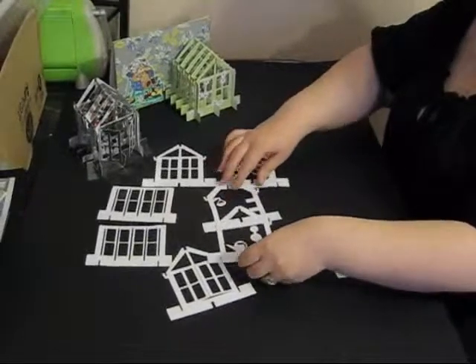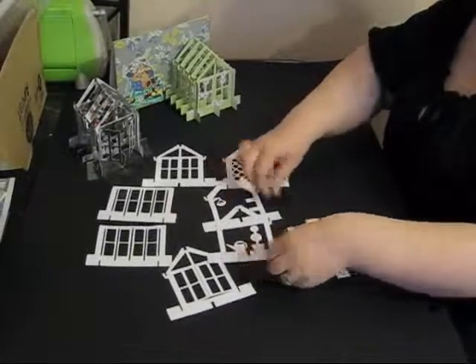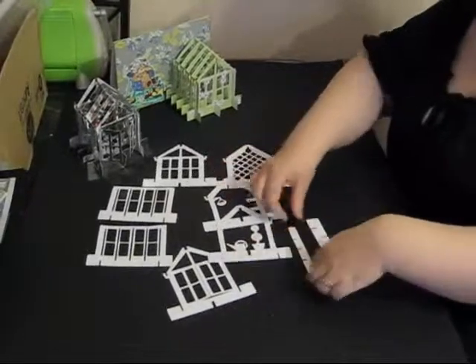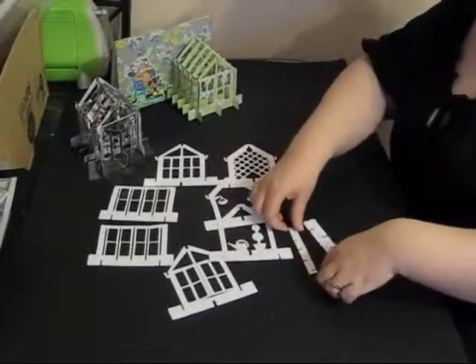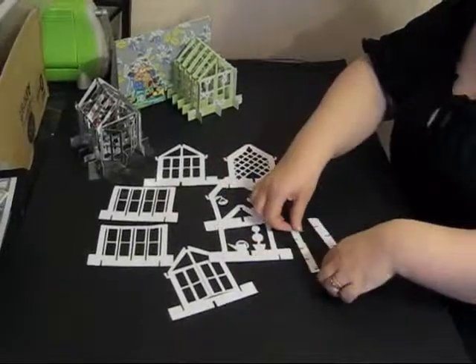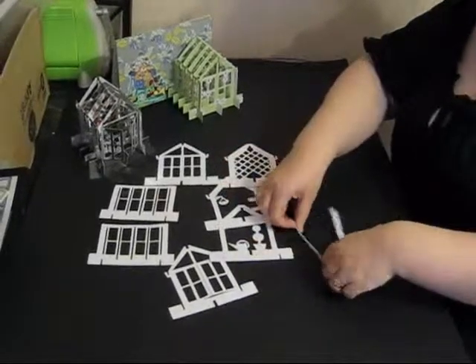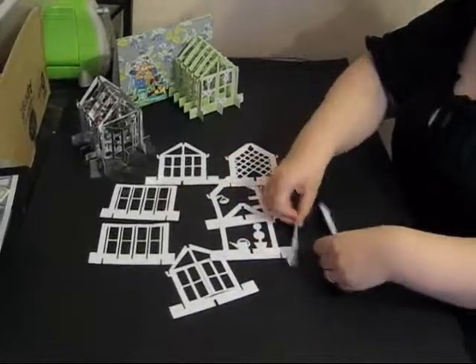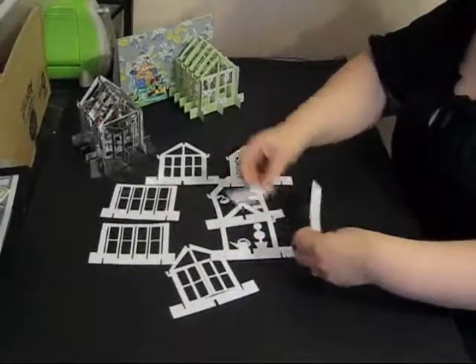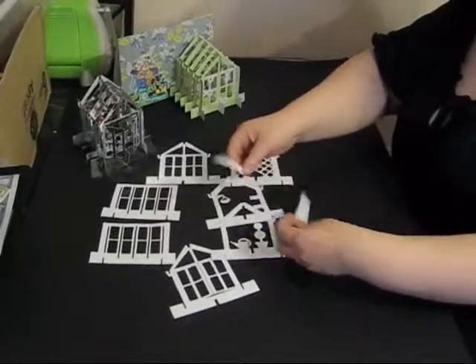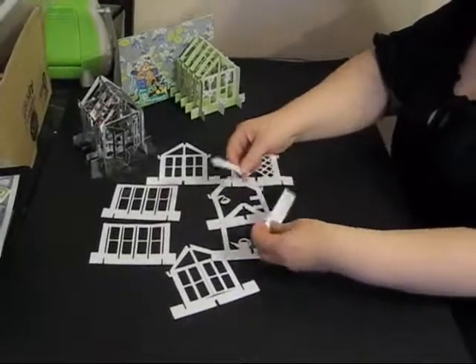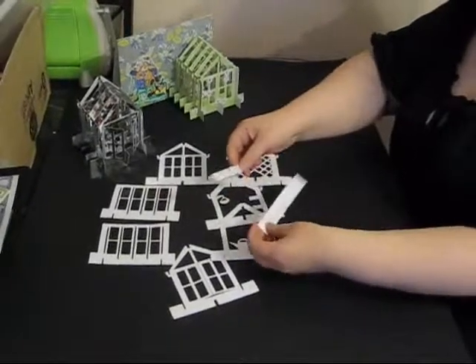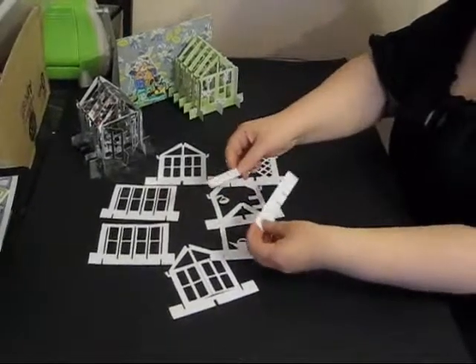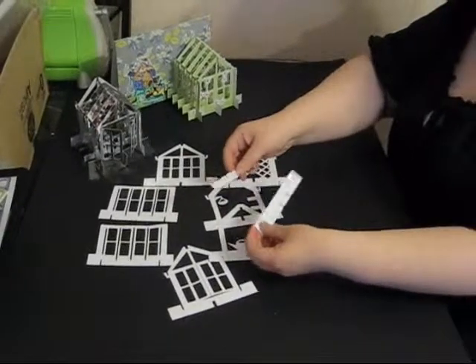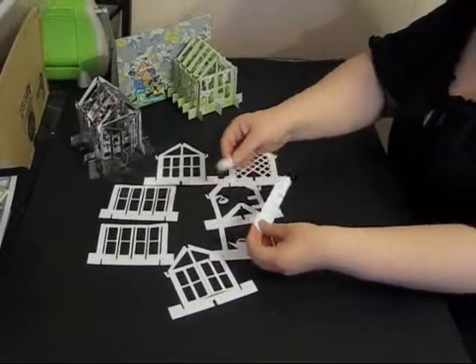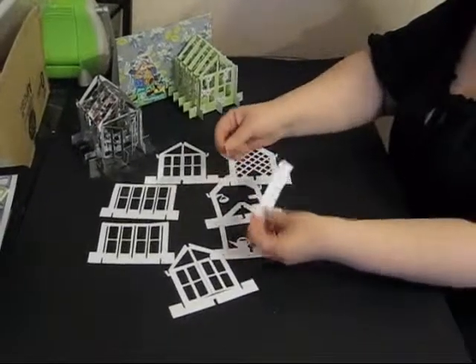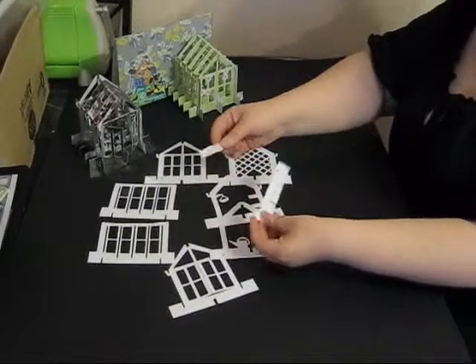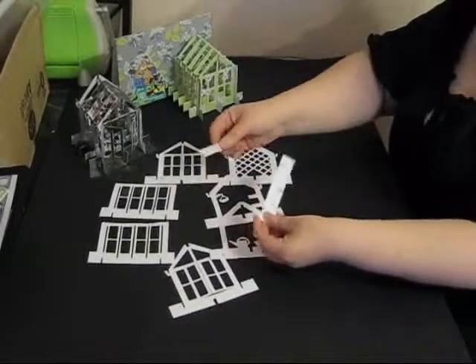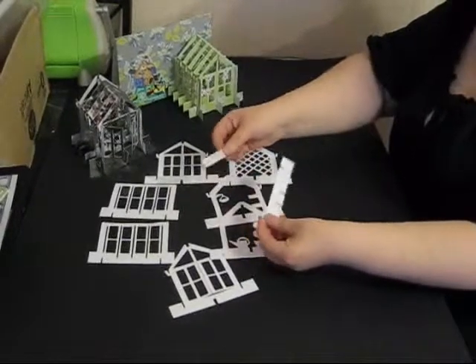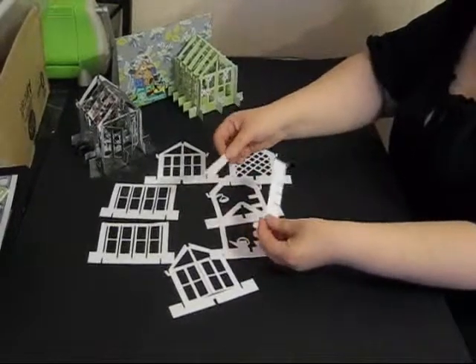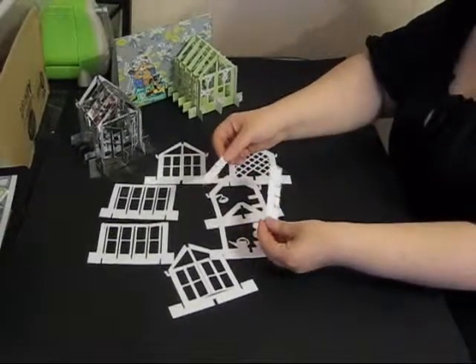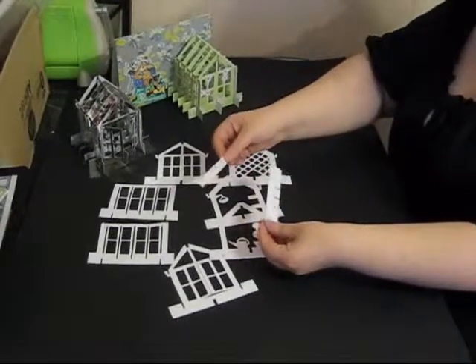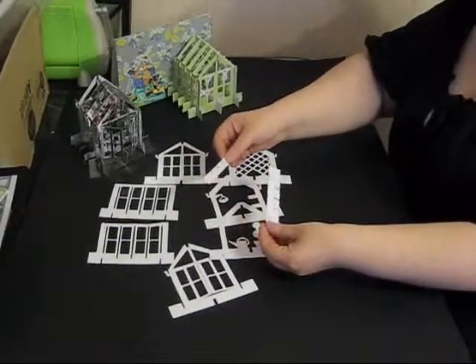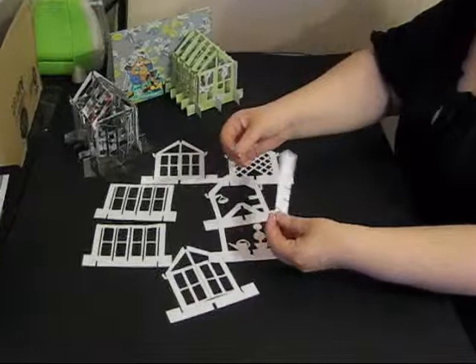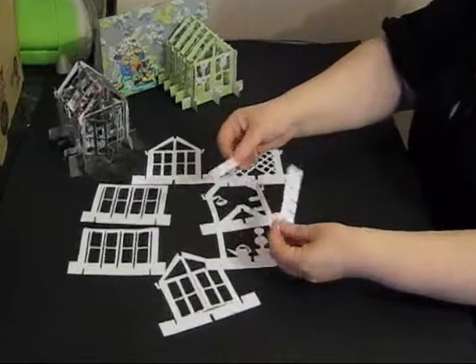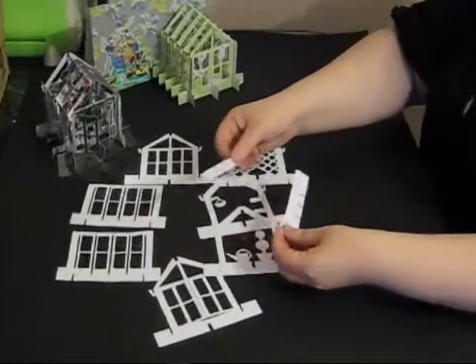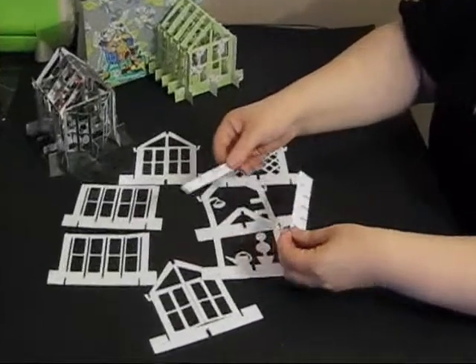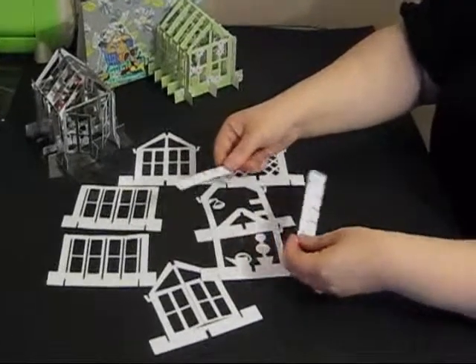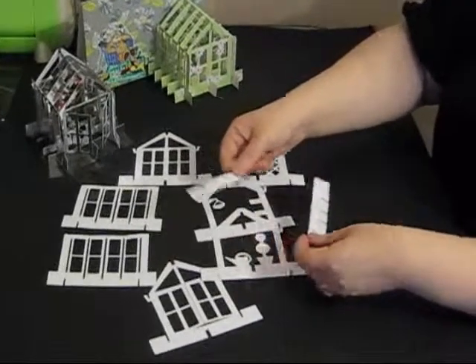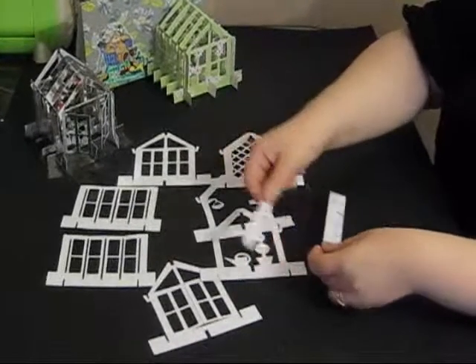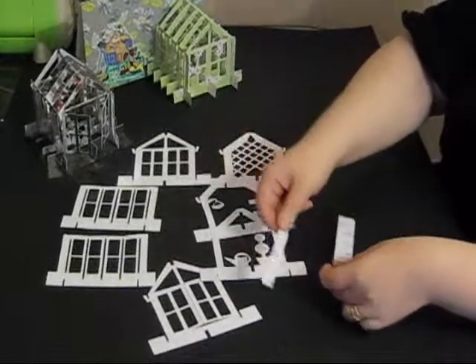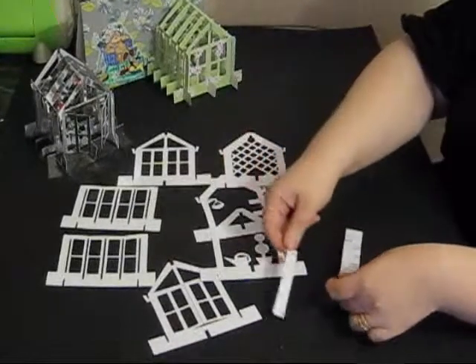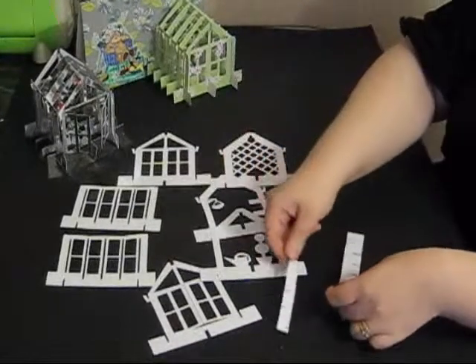The other things you need are two strengthening bars — one for the top and one for the bottom — just to give it a little more strength.